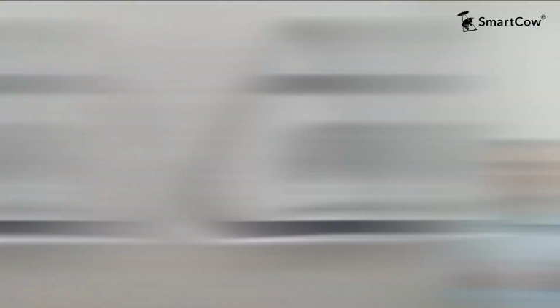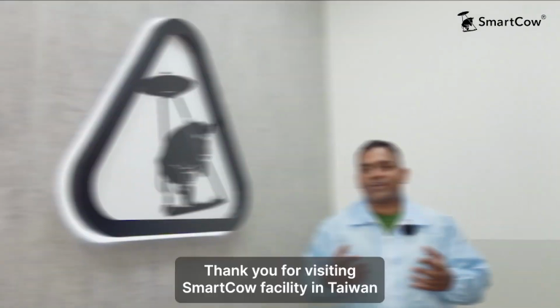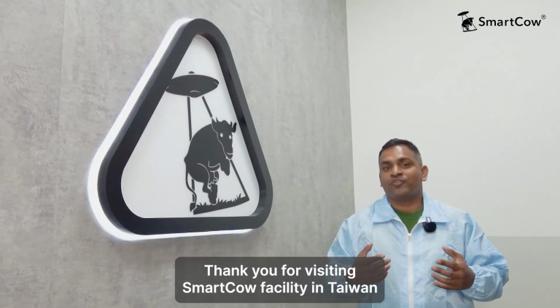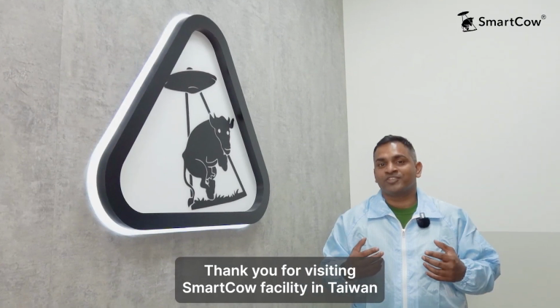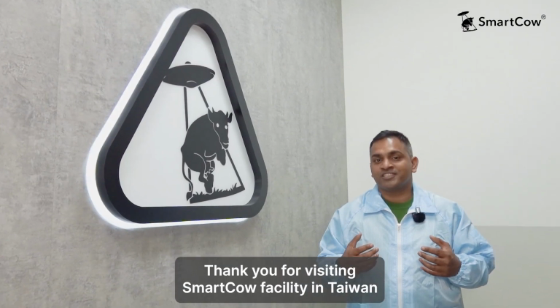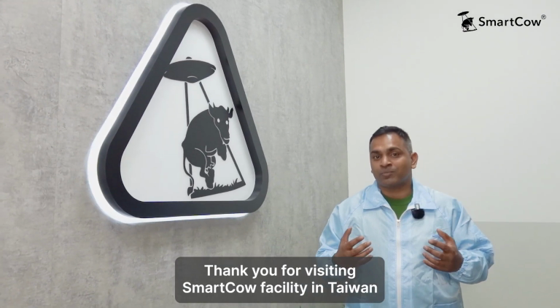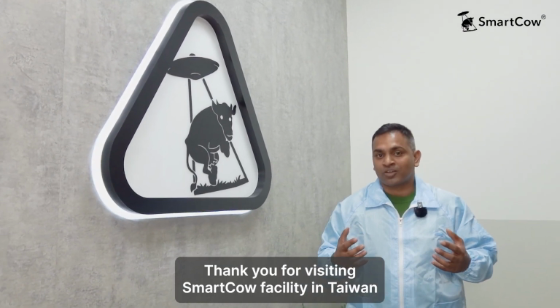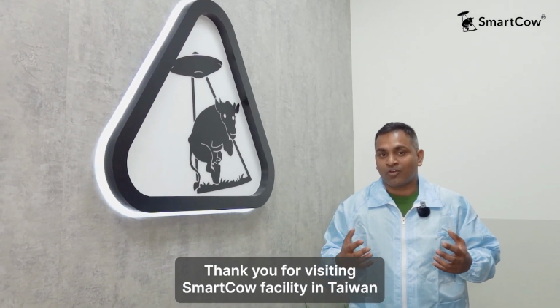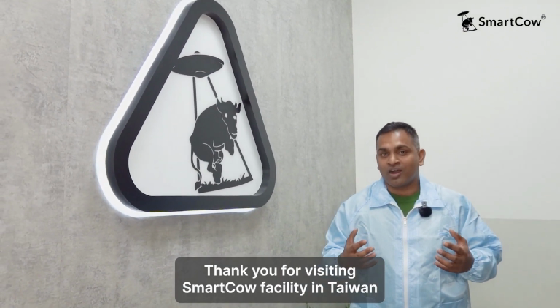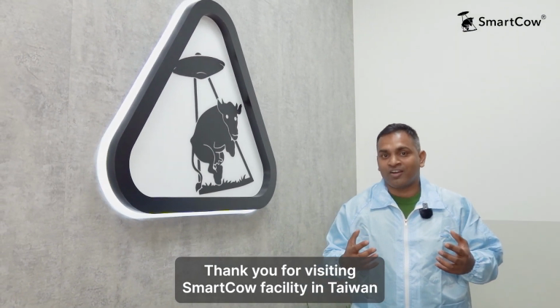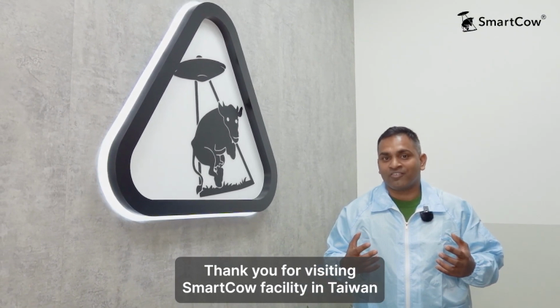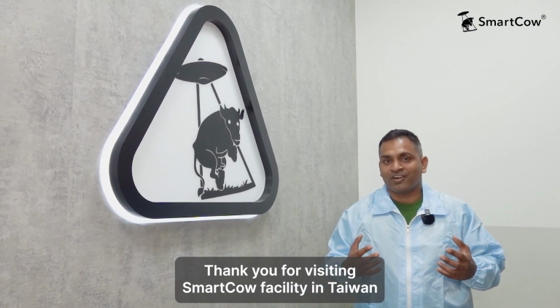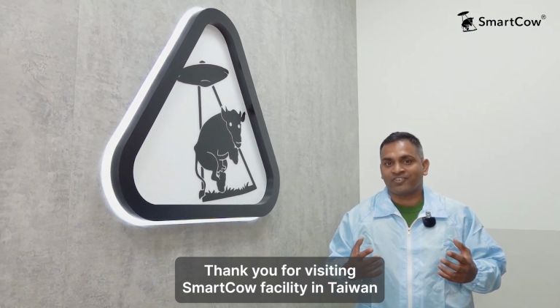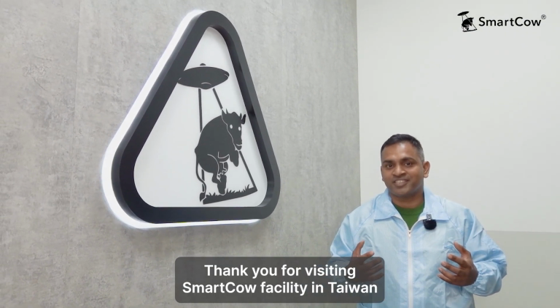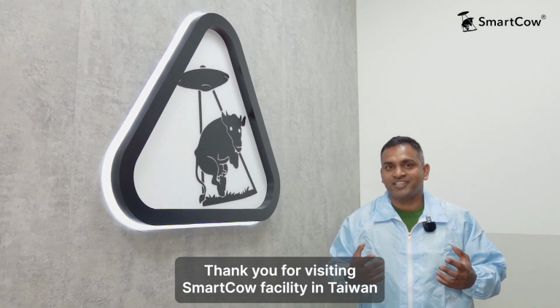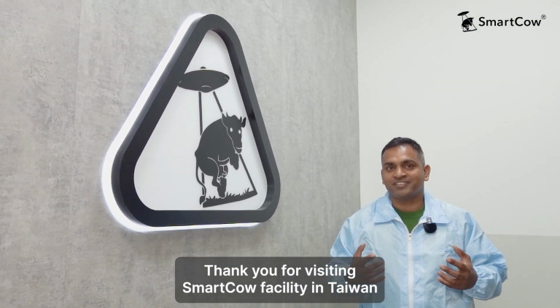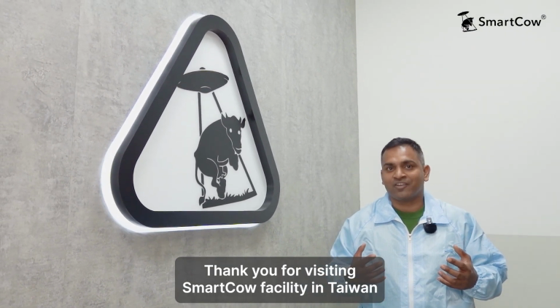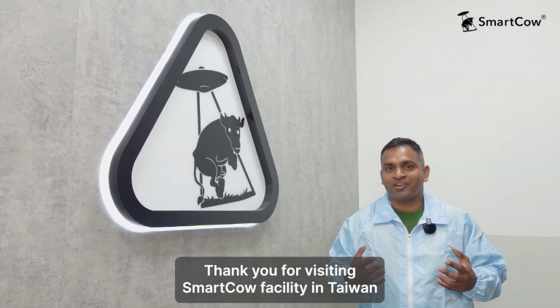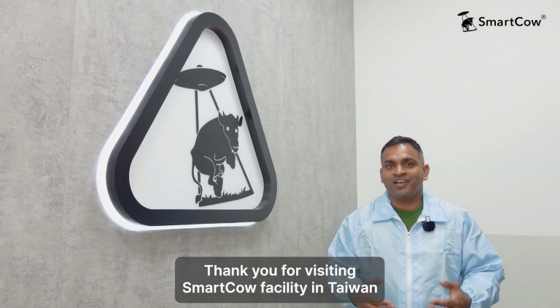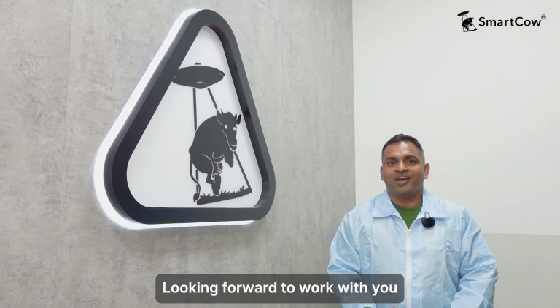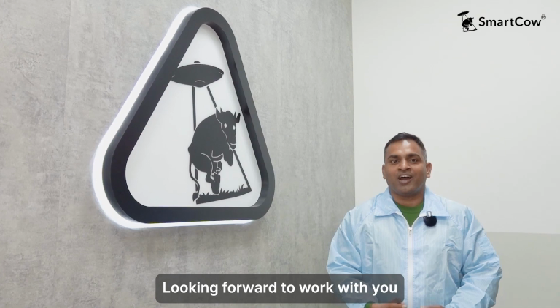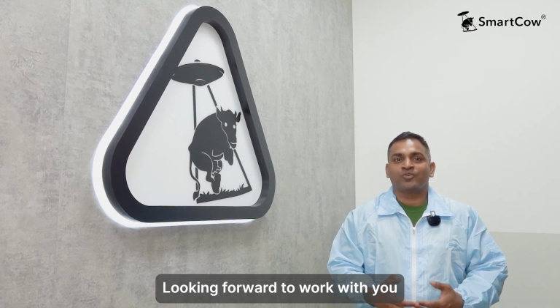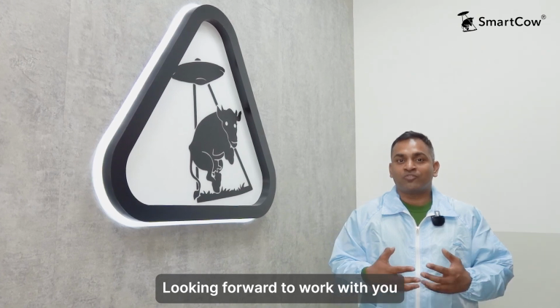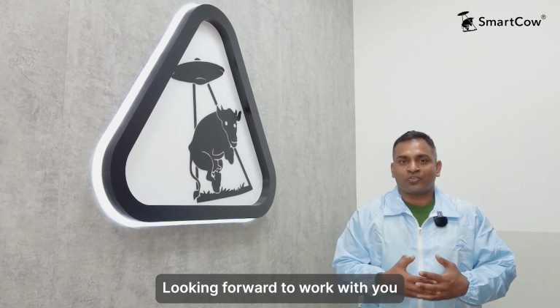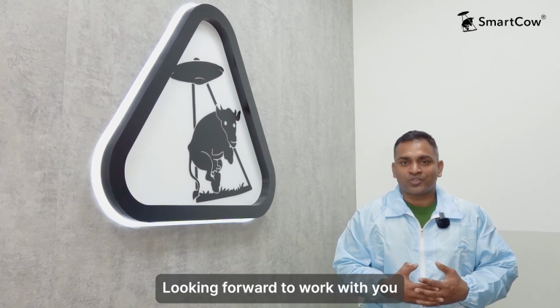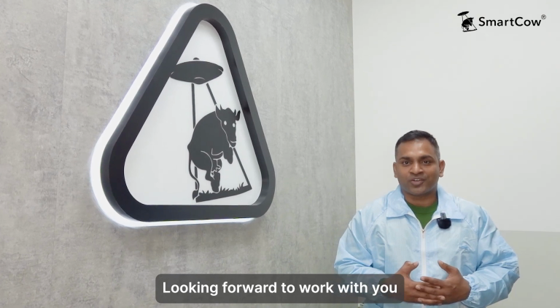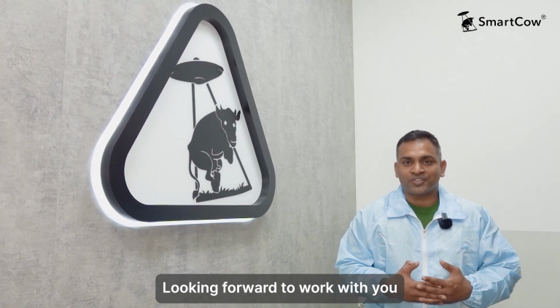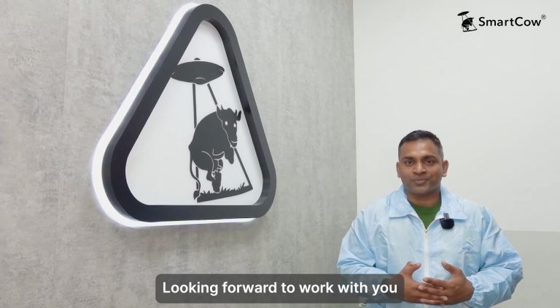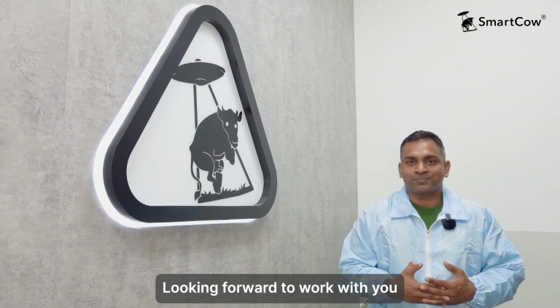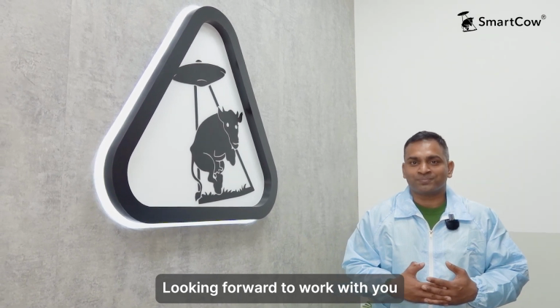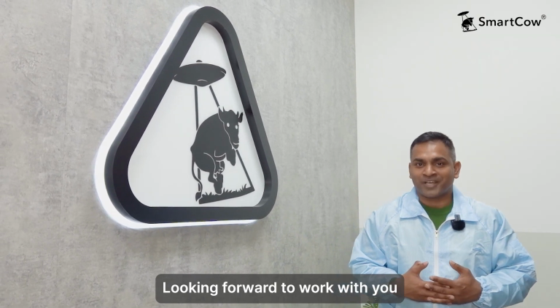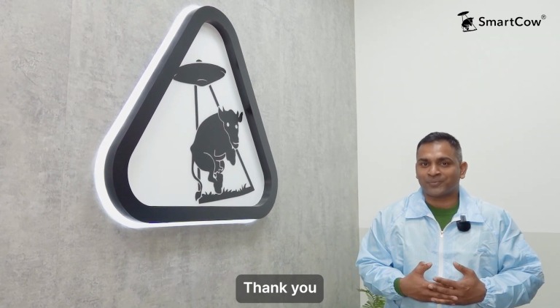Thank you for visiting the Smart Cow facility in Taiwan. Looking forward to working with you. Thank you.